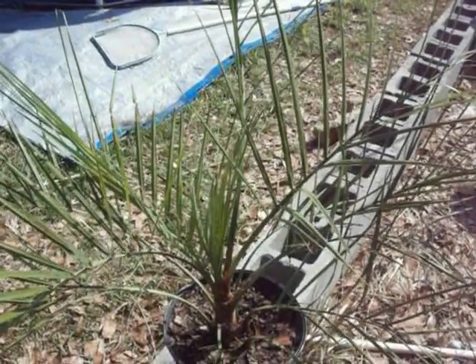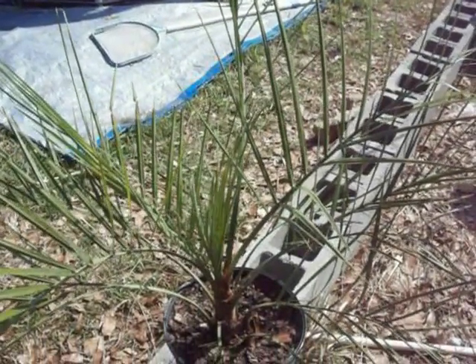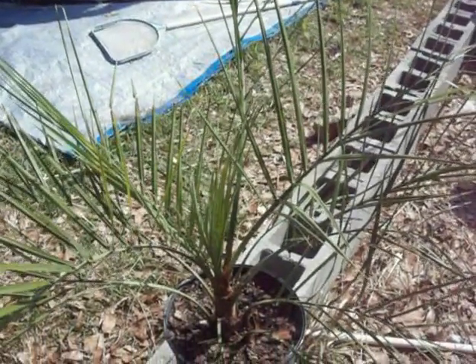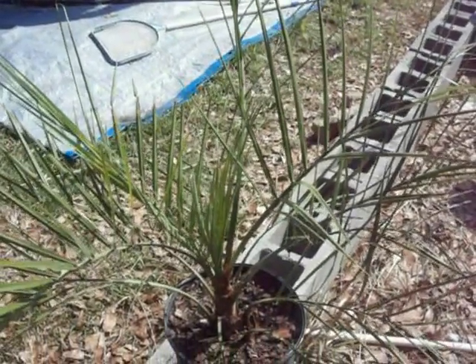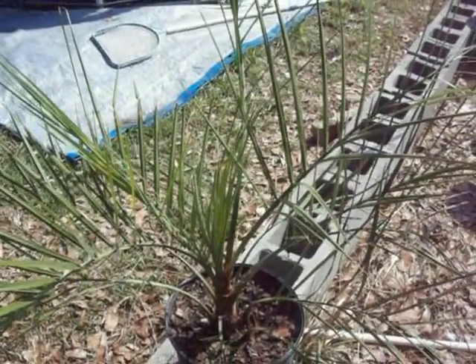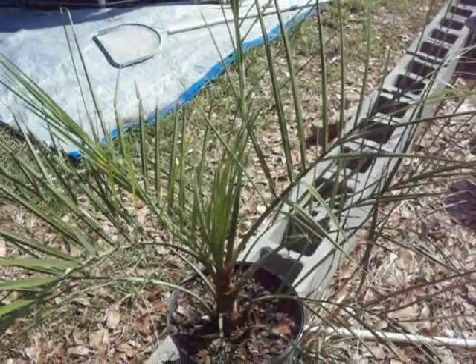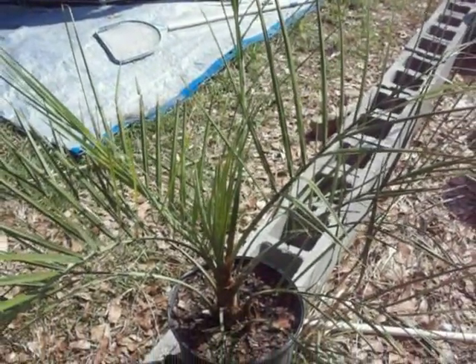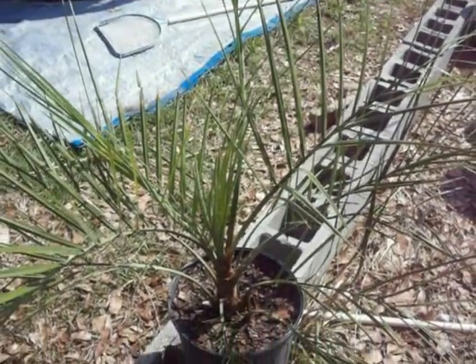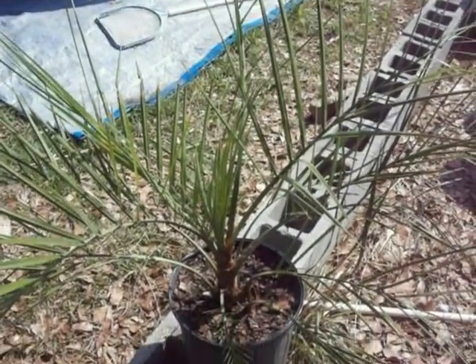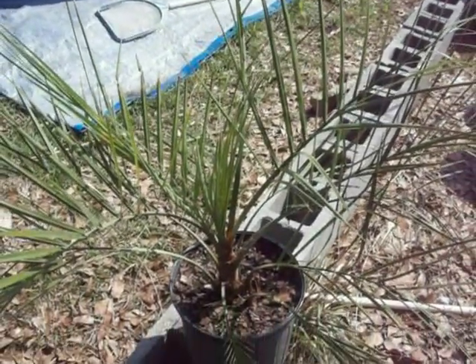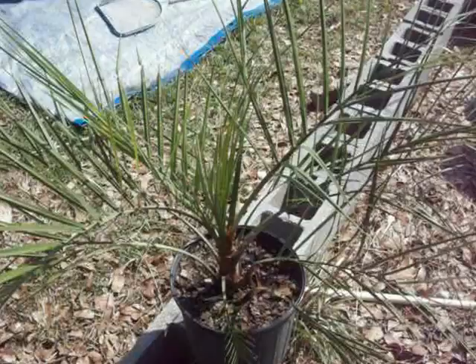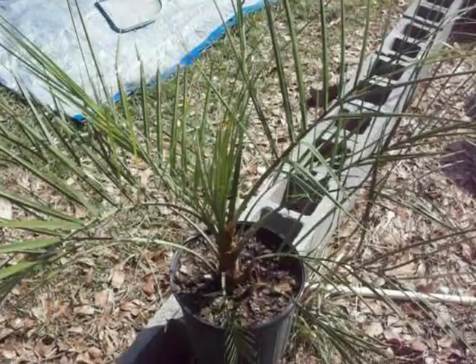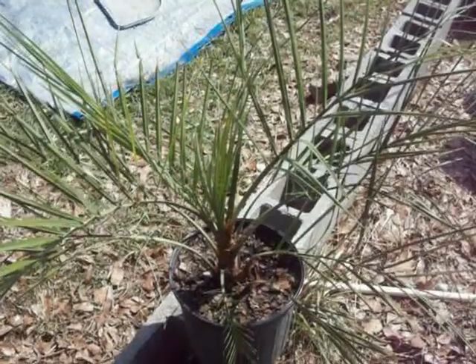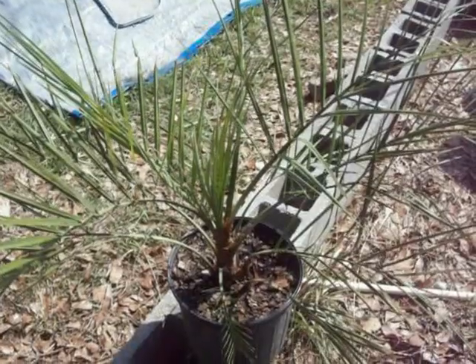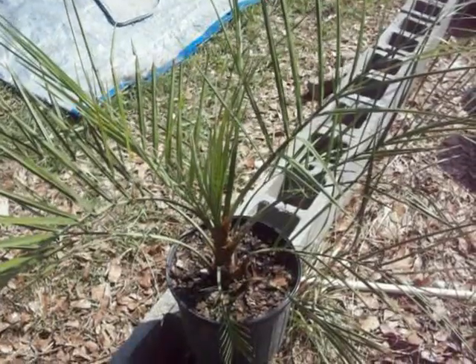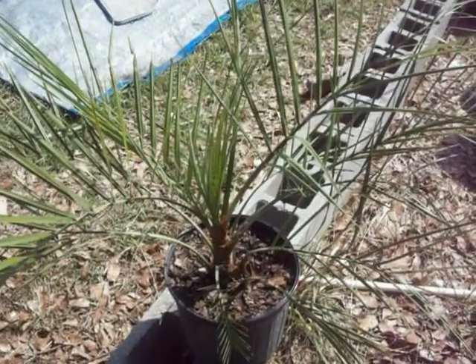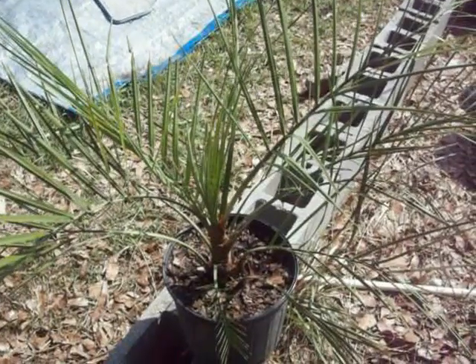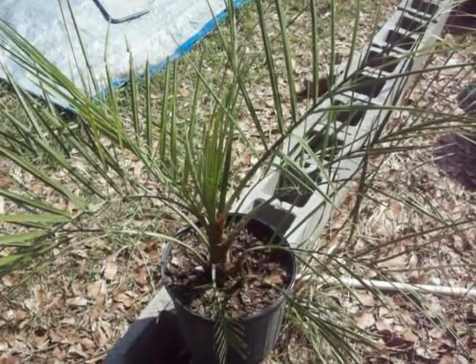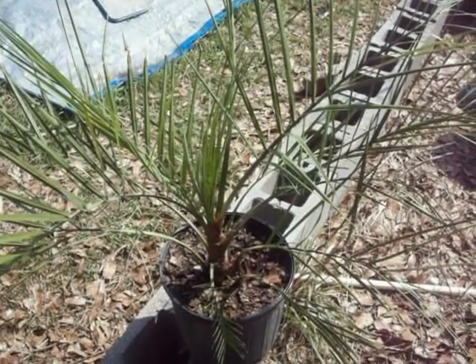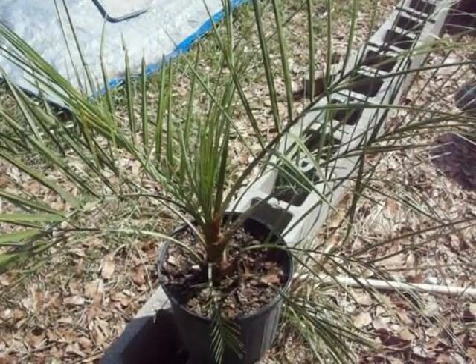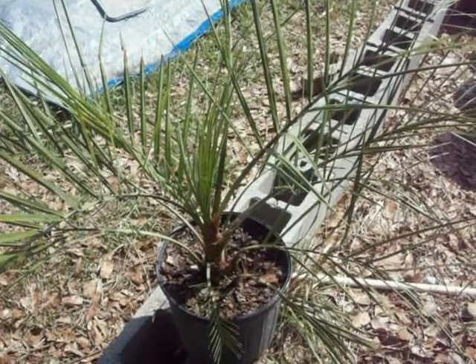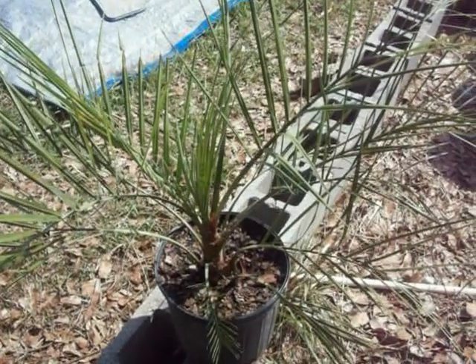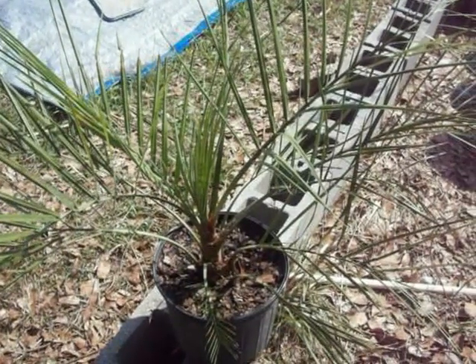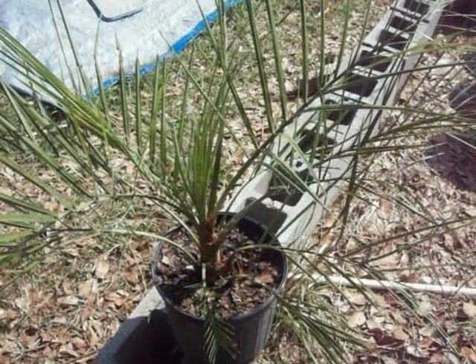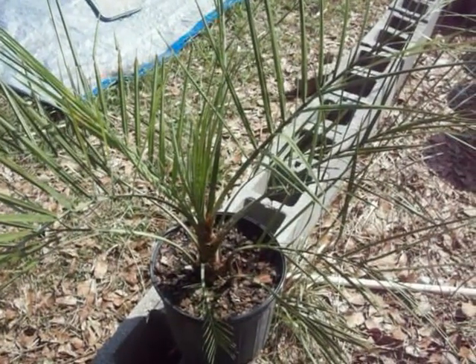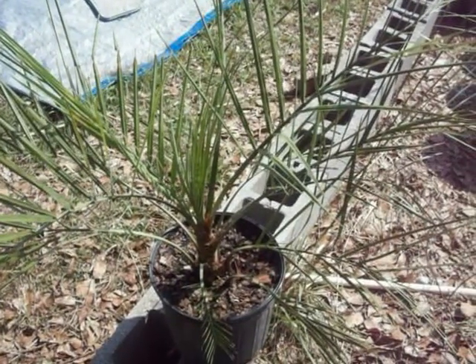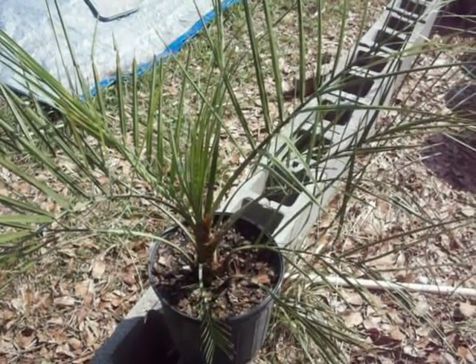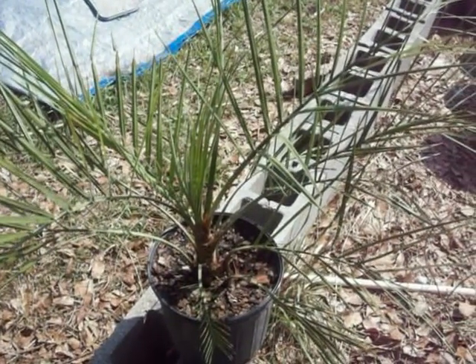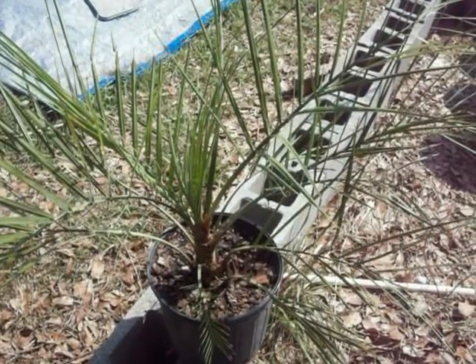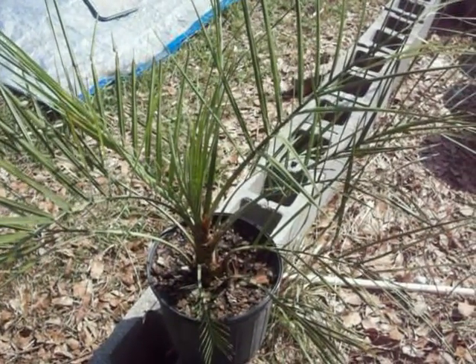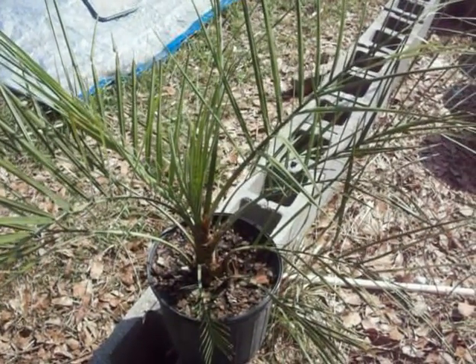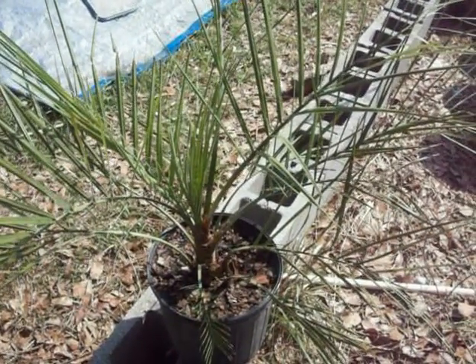This is a pindo, and if you know more about it than I just said, please let me know. Thanks for watching.